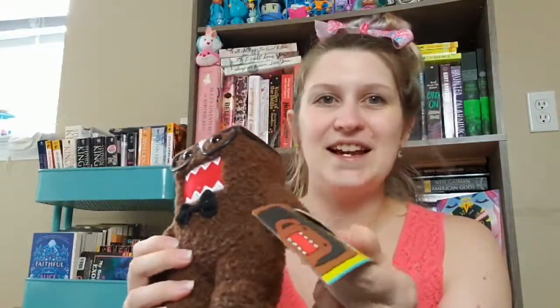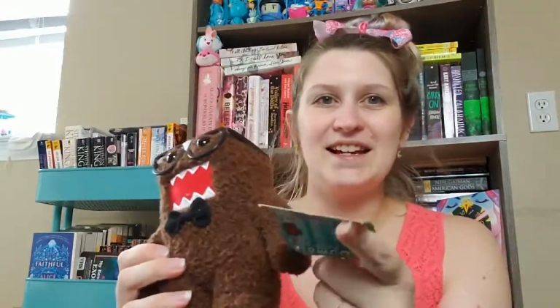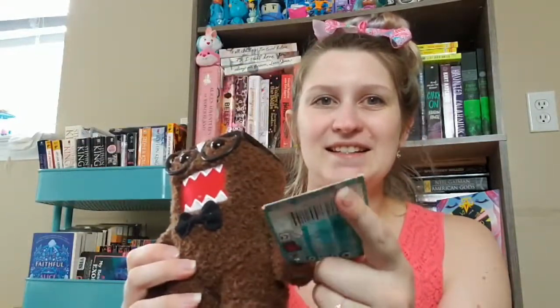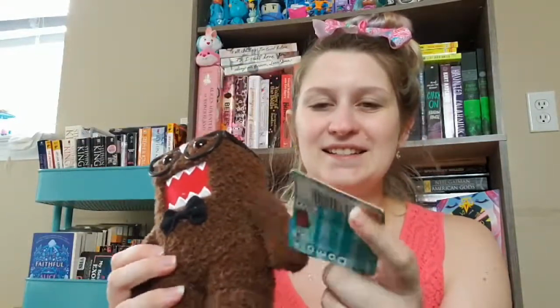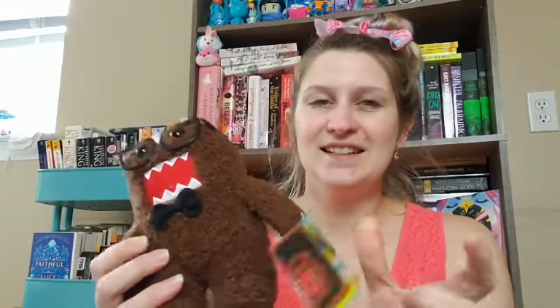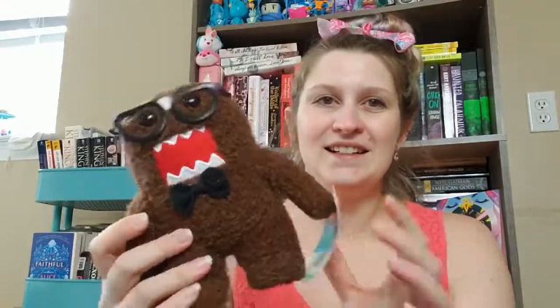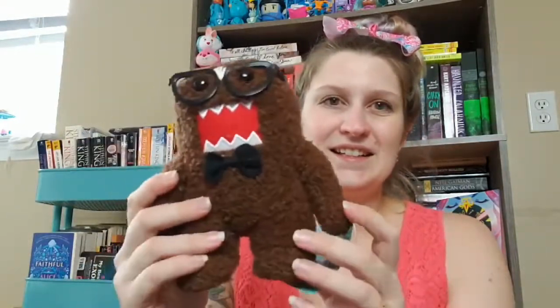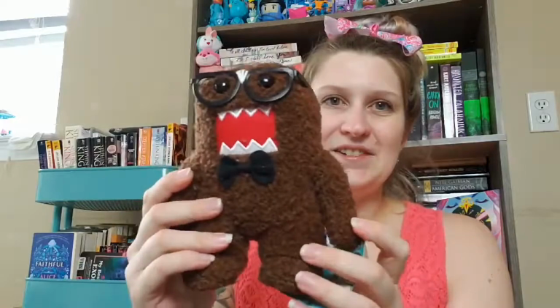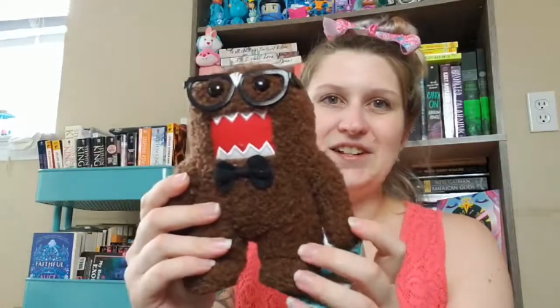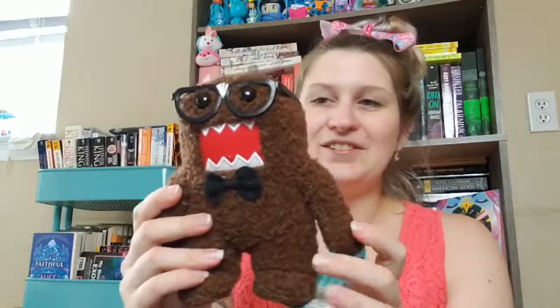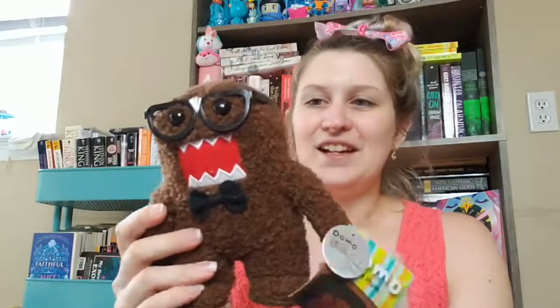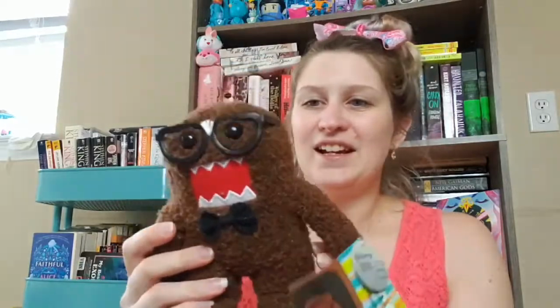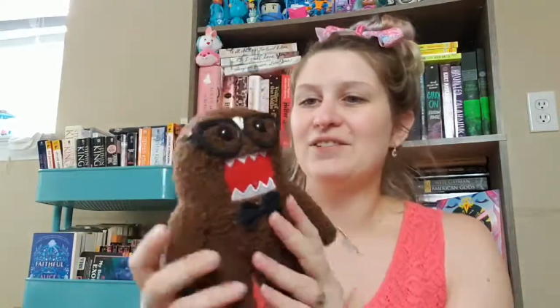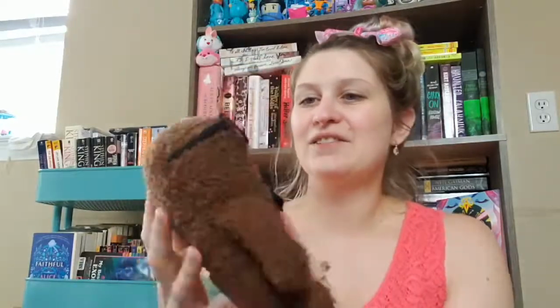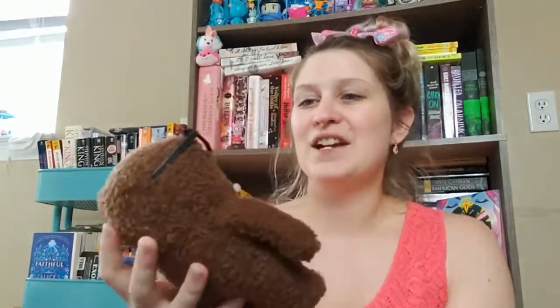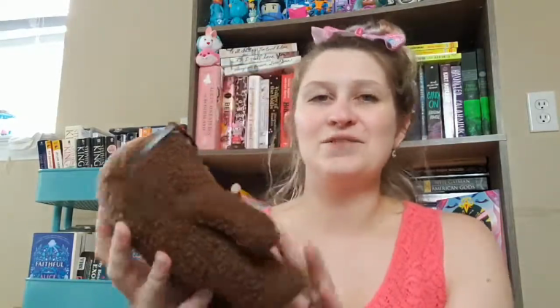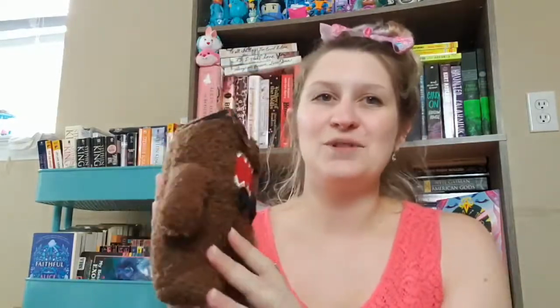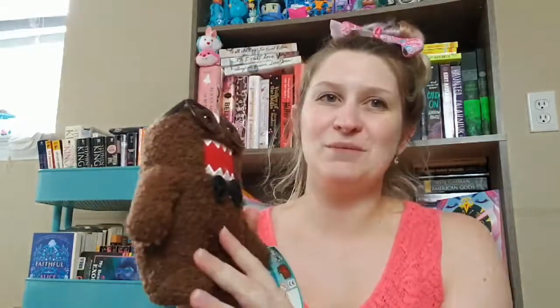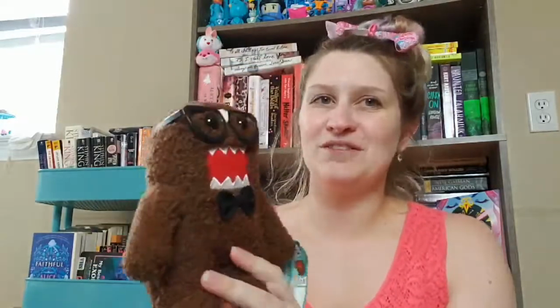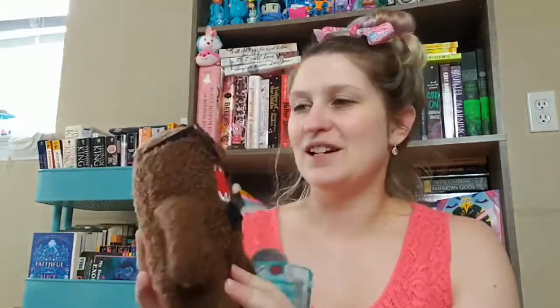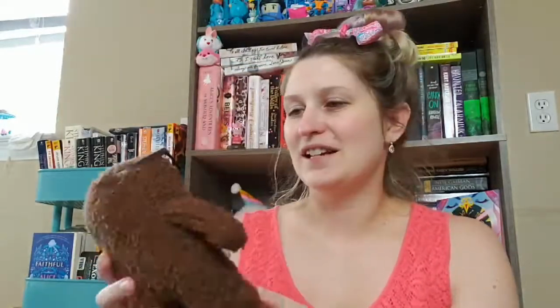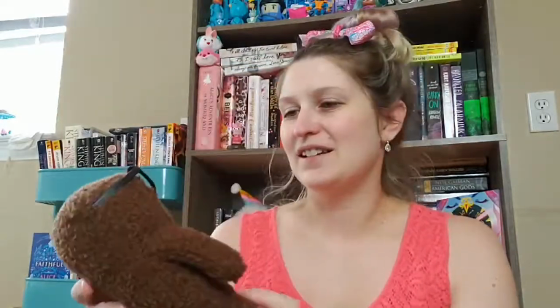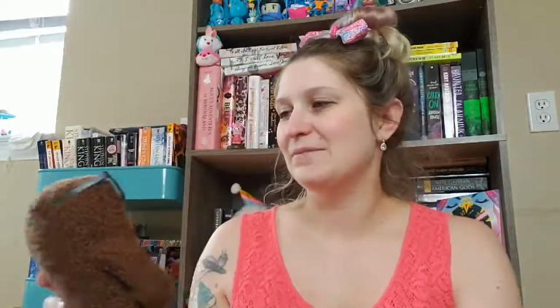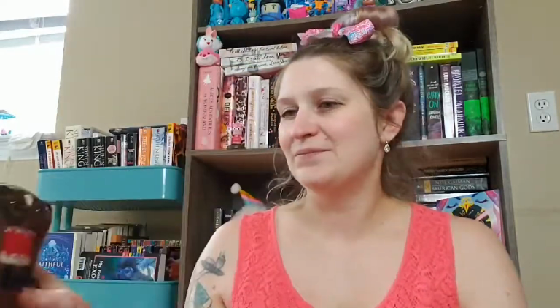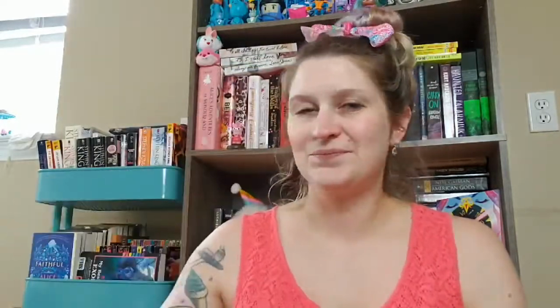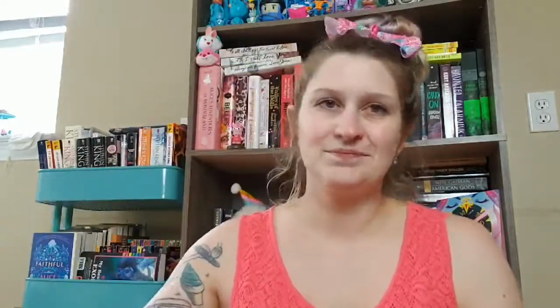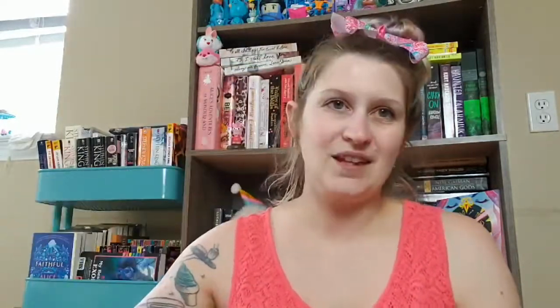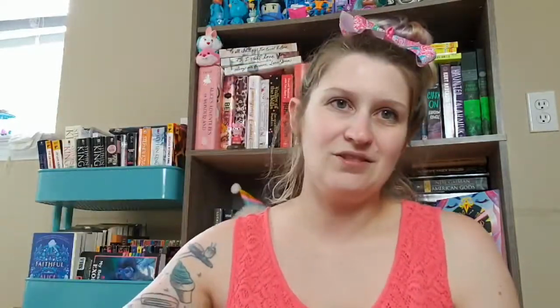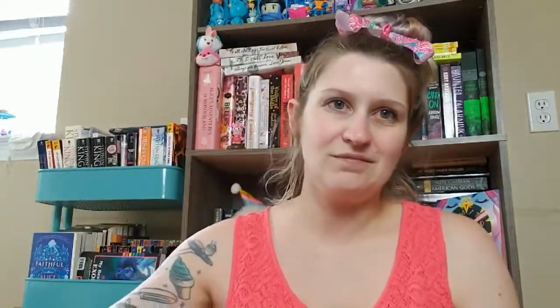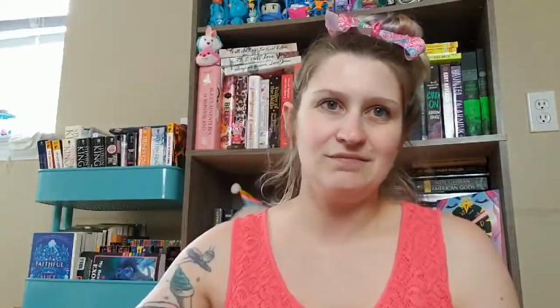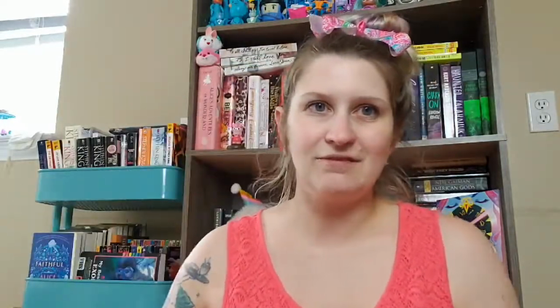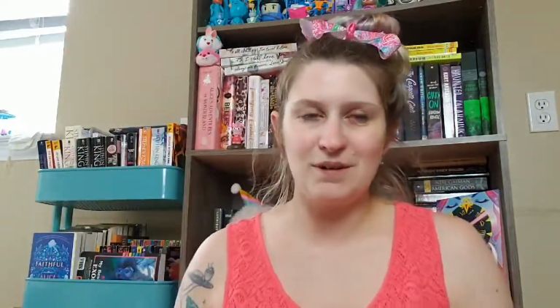I found this Domo plush with glasses and a bow tie. He's still got his little tags — he's so cute. I don't know if my son will want him, but if not he'll just live with my other junk.